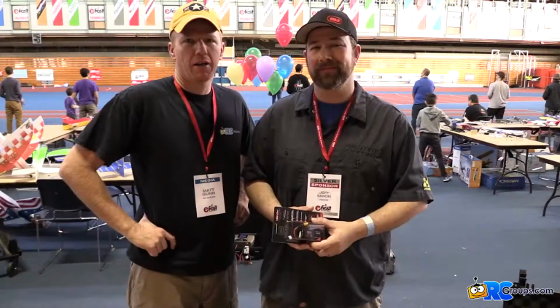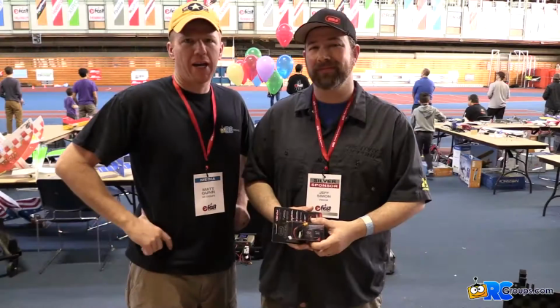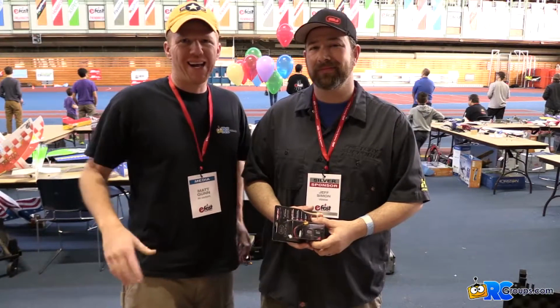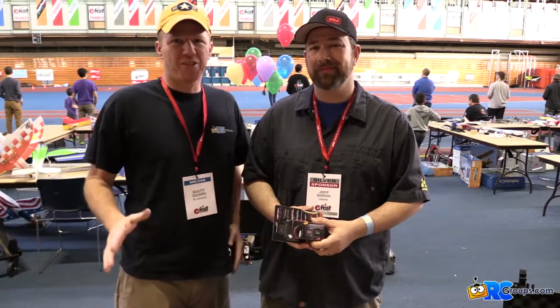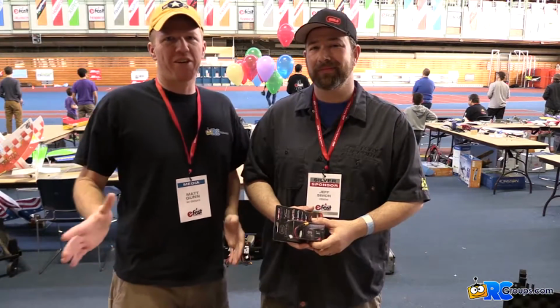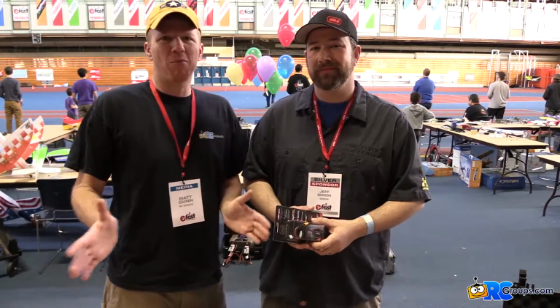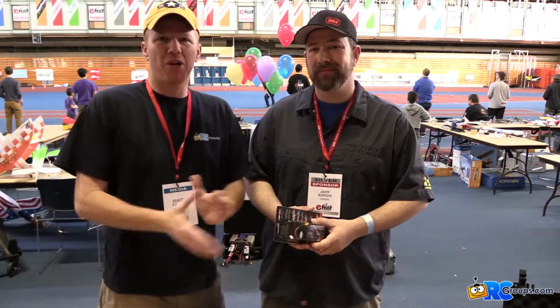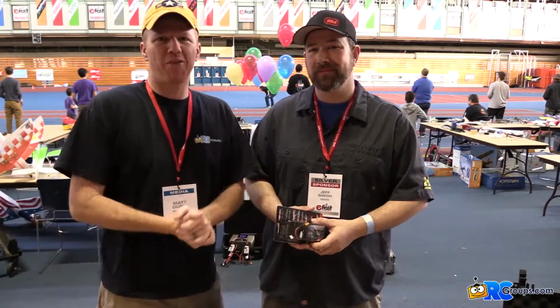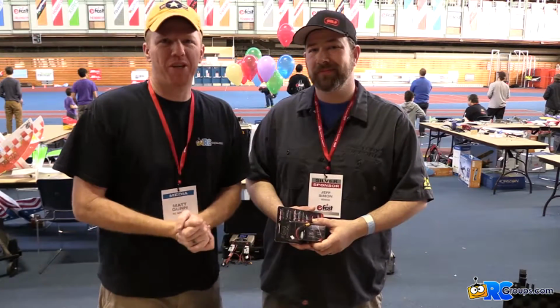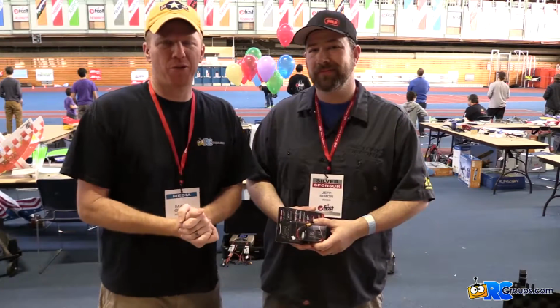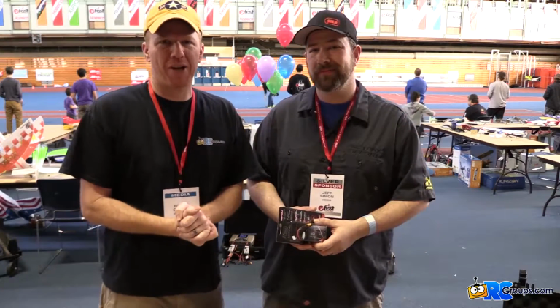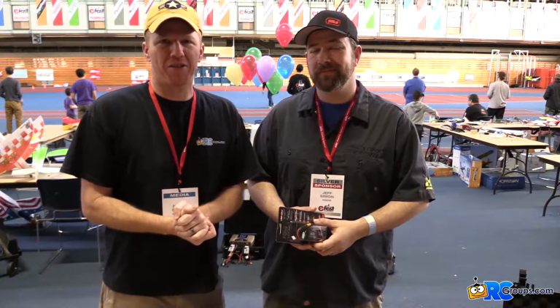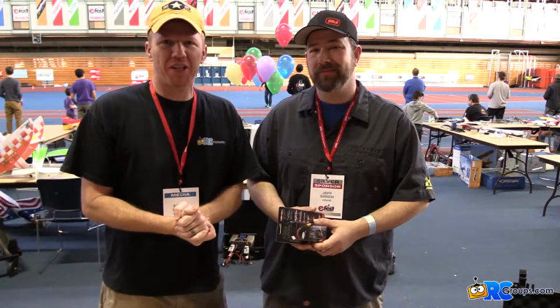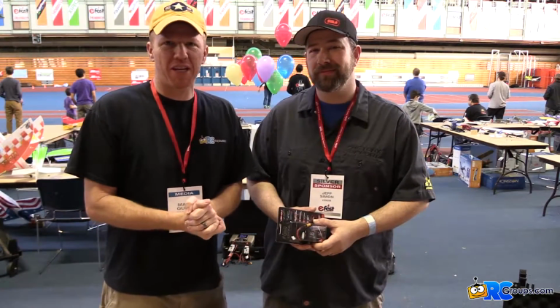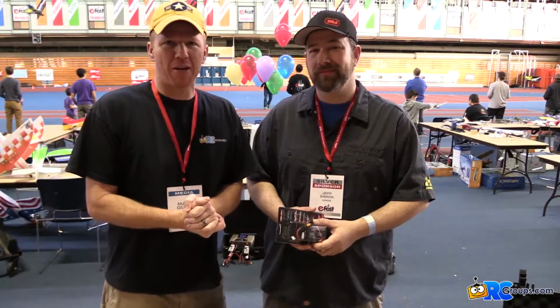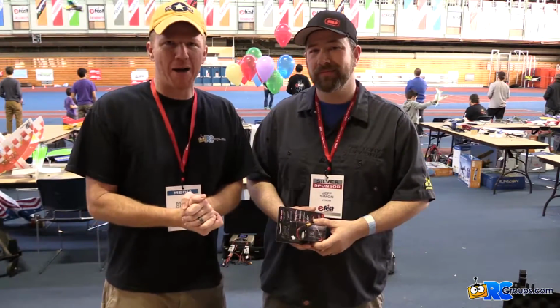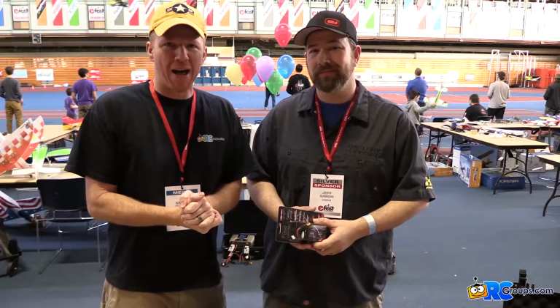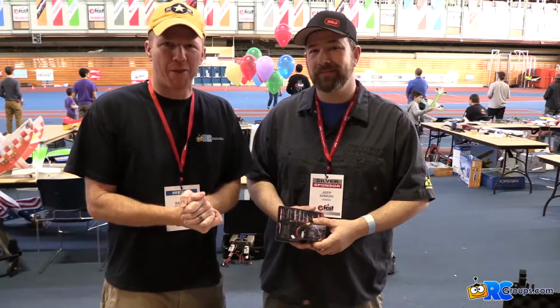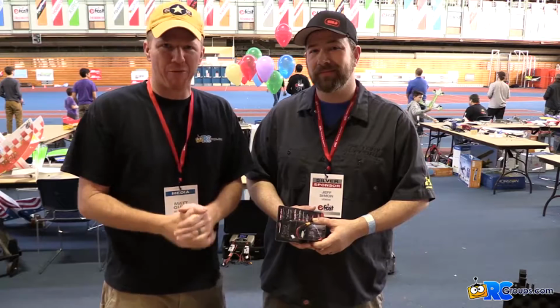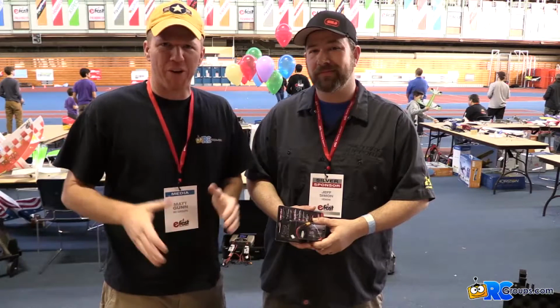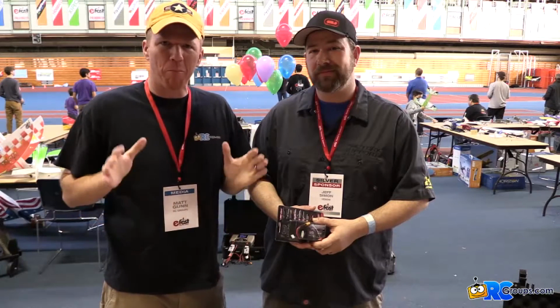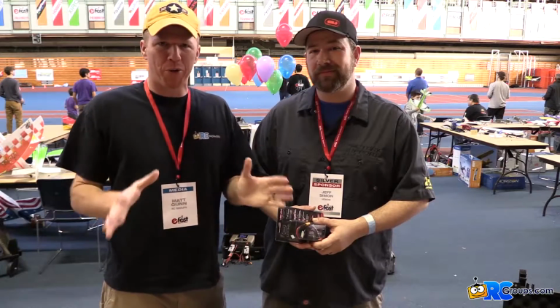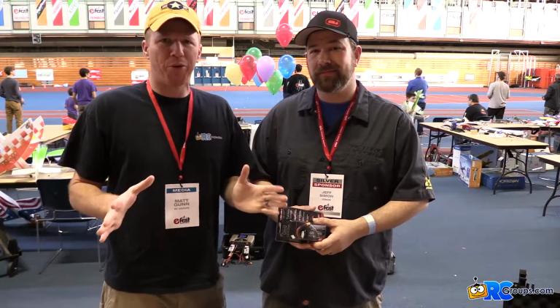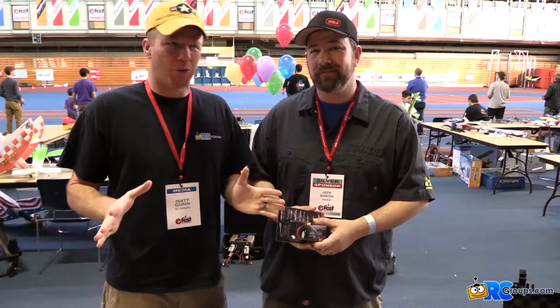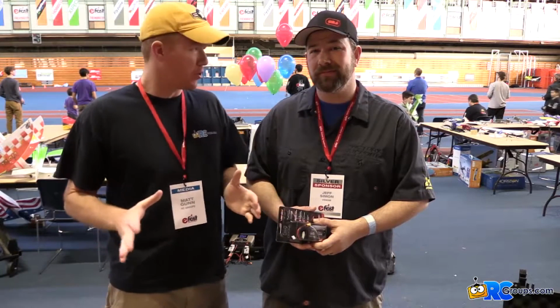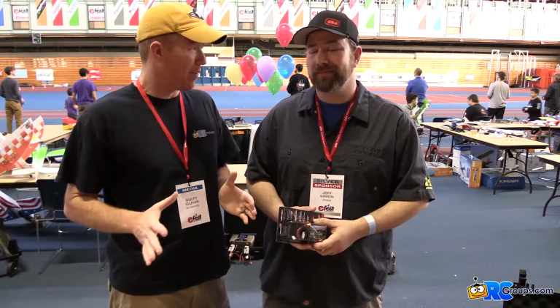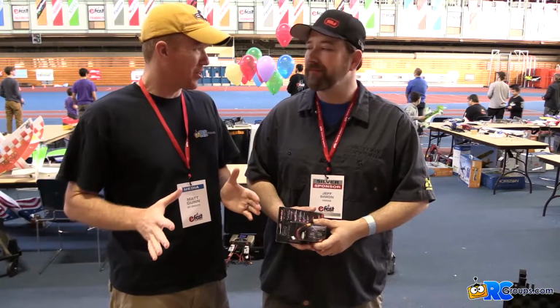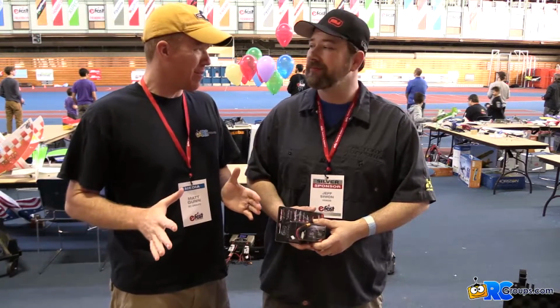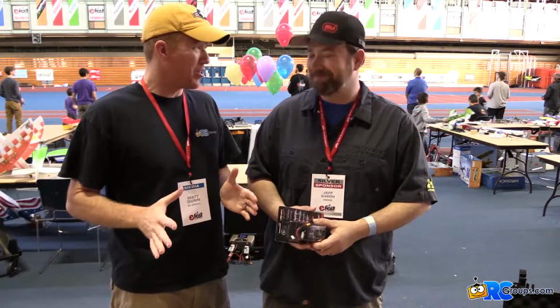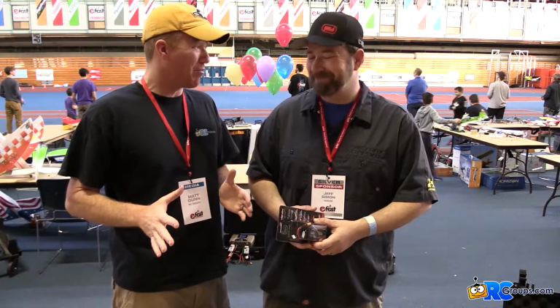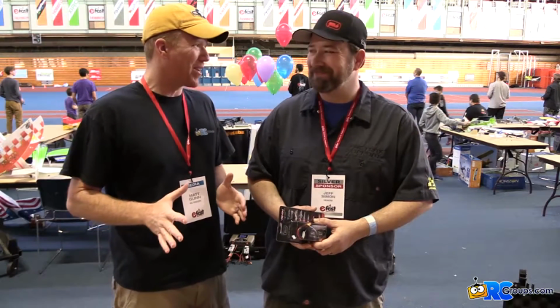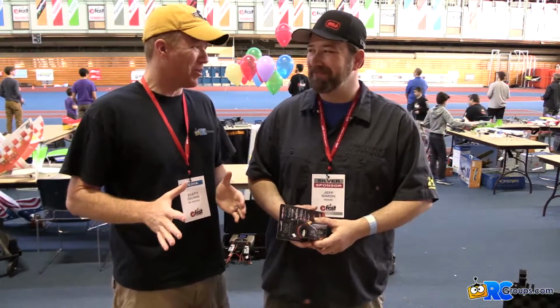Hey guys, it's Sunday morning, E-Fest 2016. I'm at the Venom booth with Jeff Simon. Jeff, how you doing?